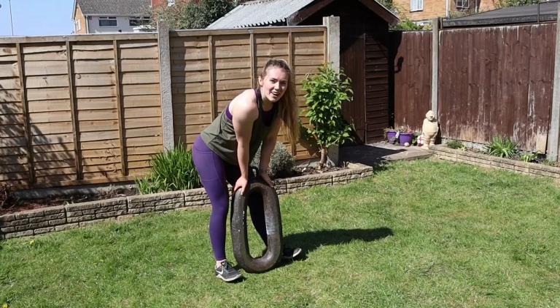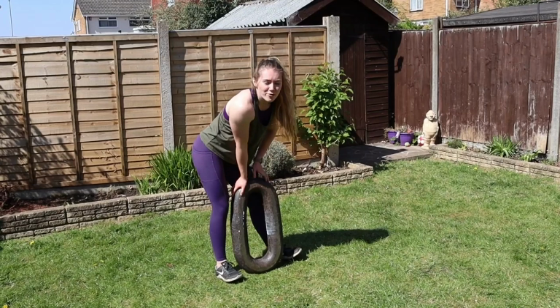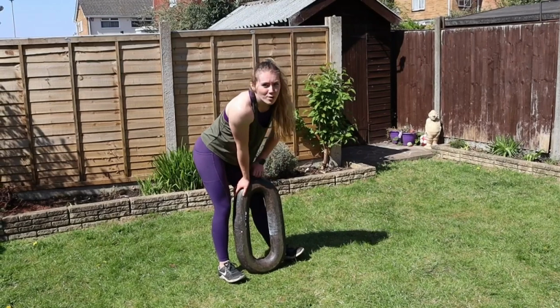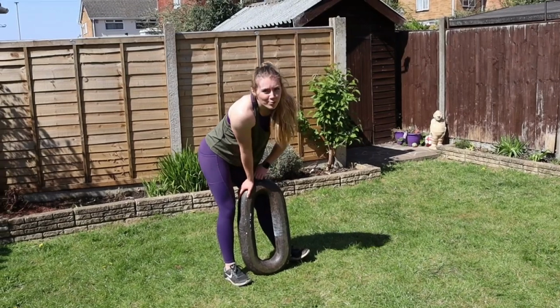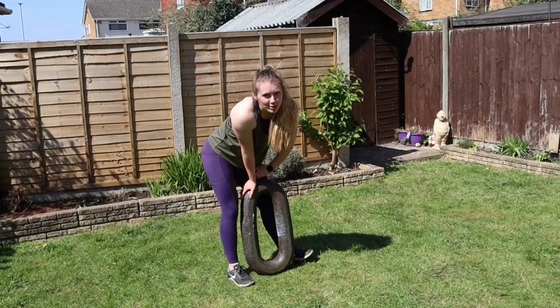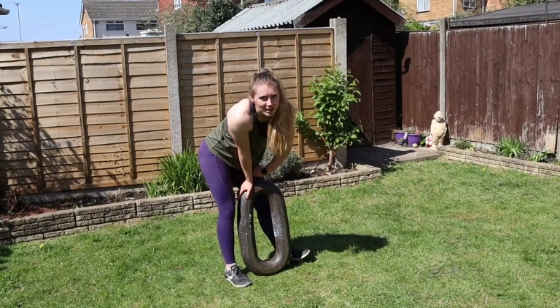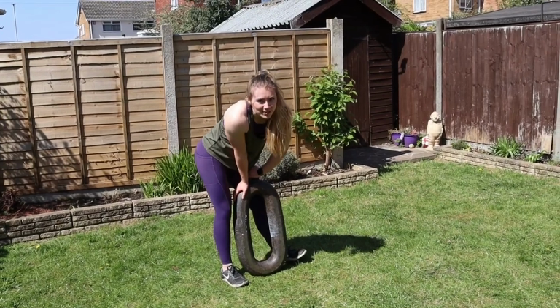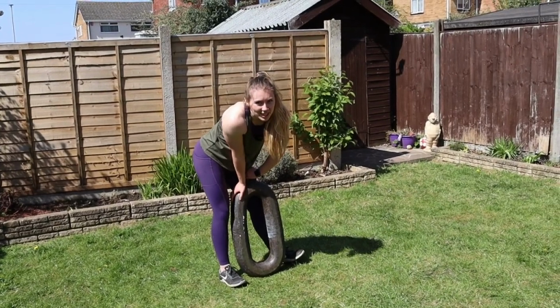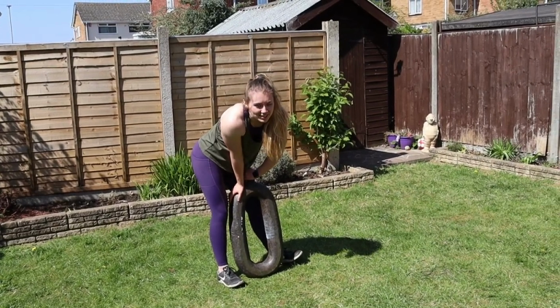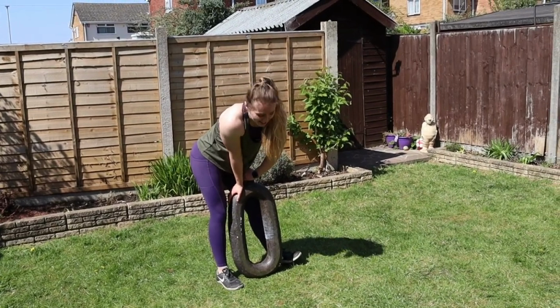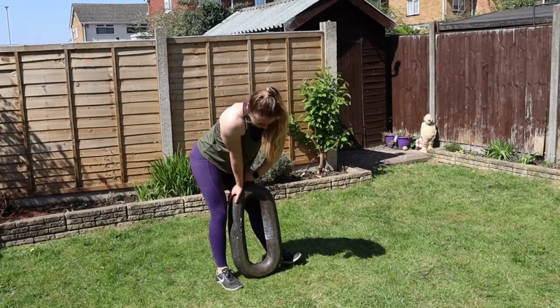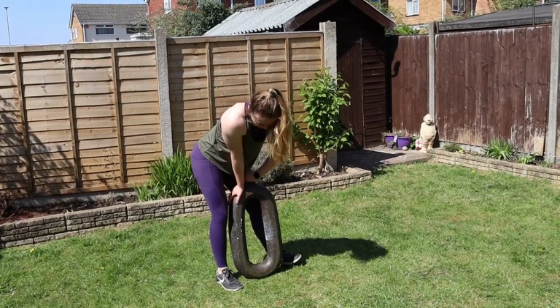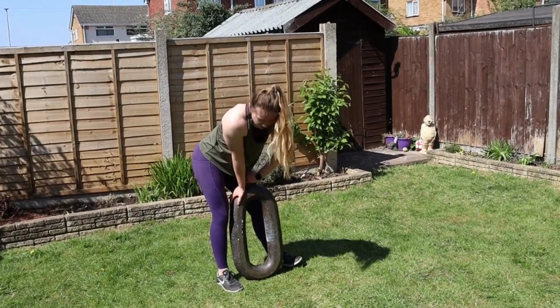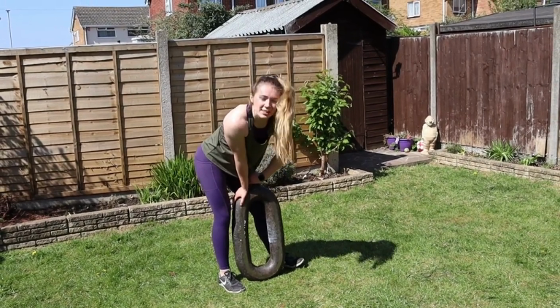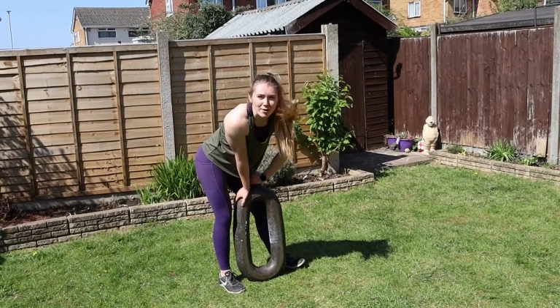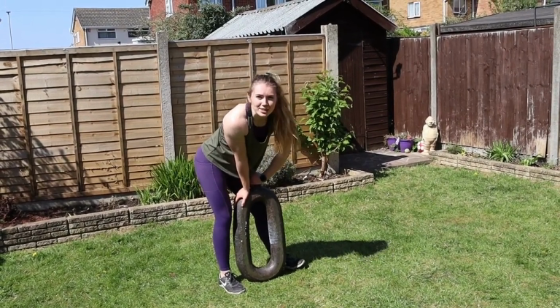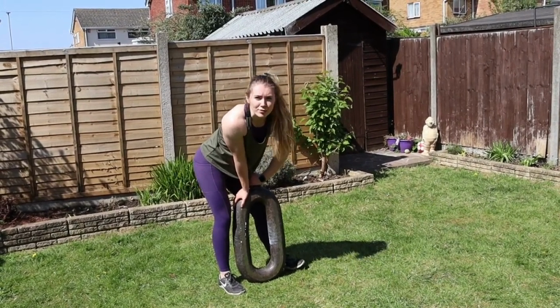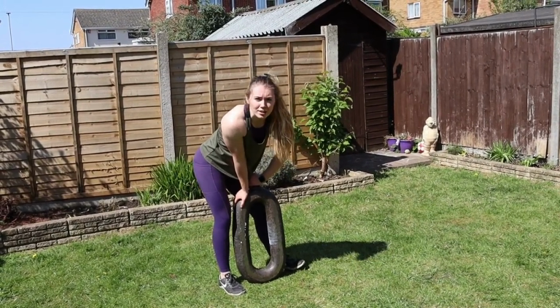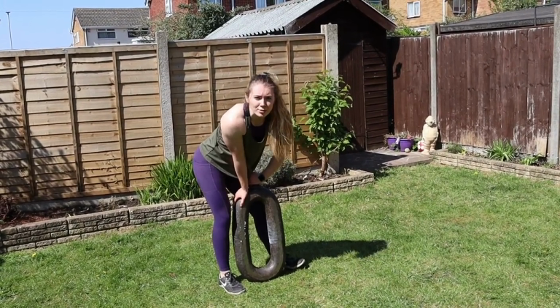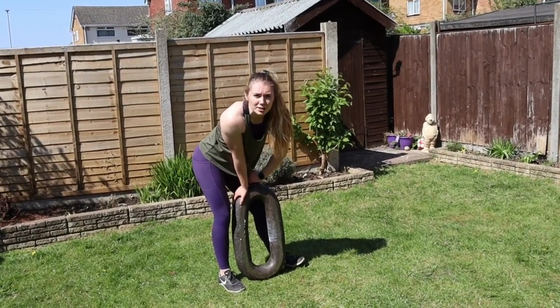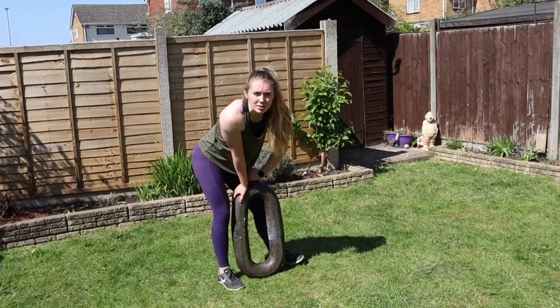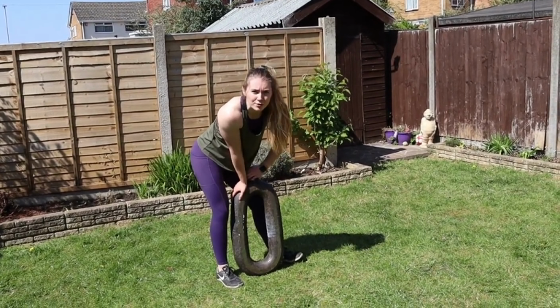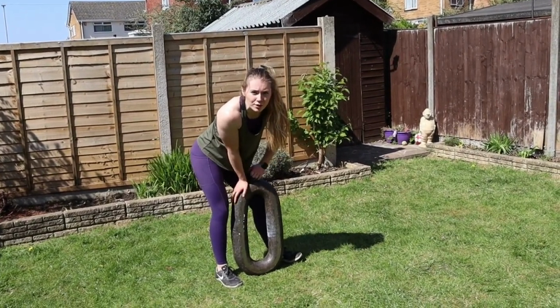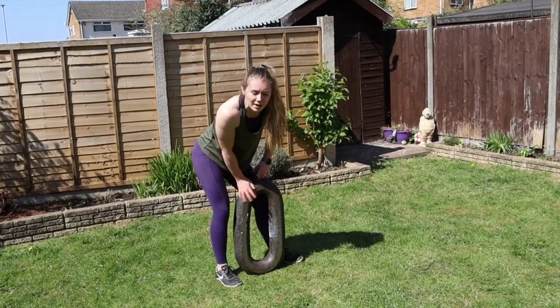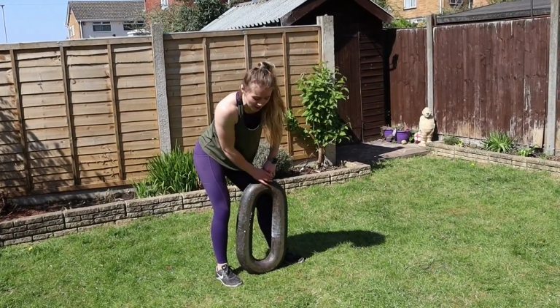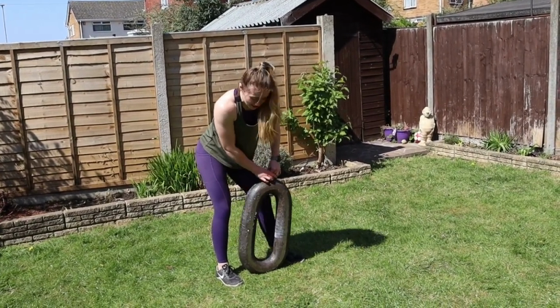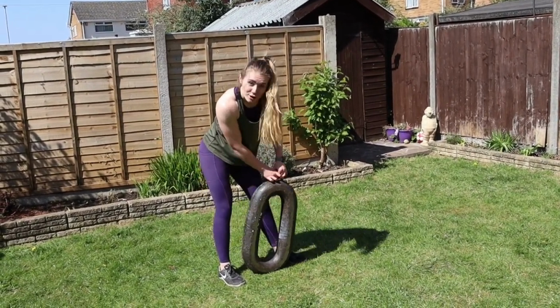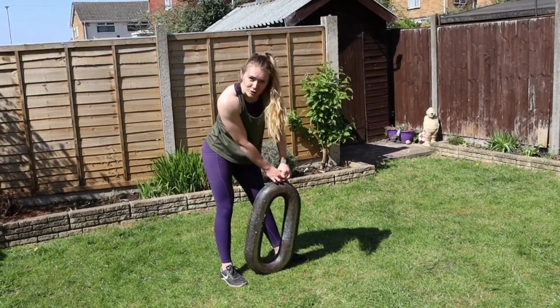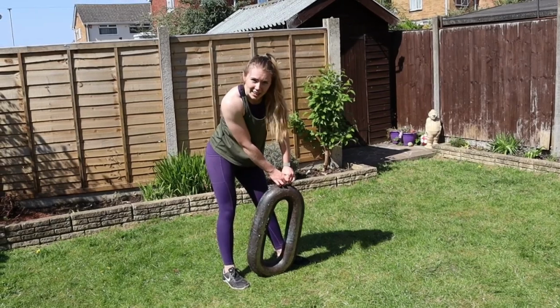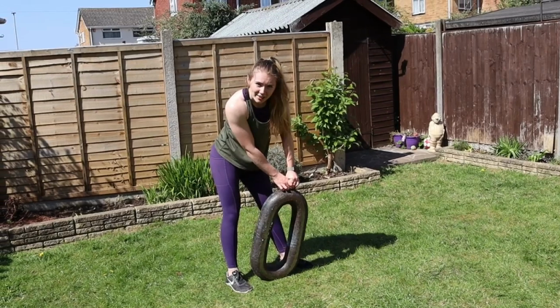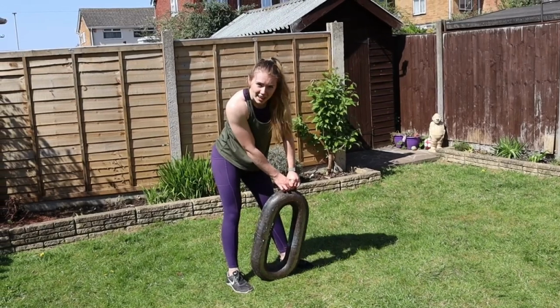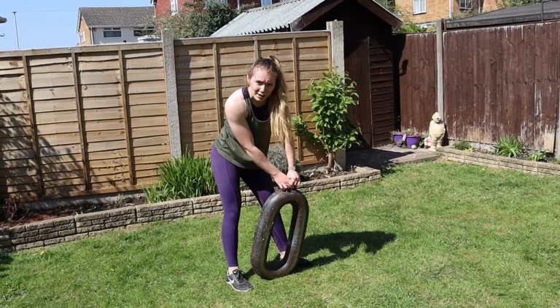Hi everyone, welcome back to my channel. Today we're going to see how many different things we can do with this funky 100kg chain.